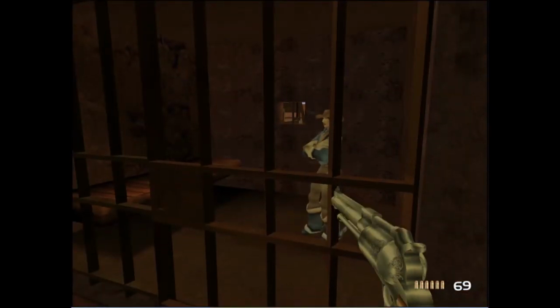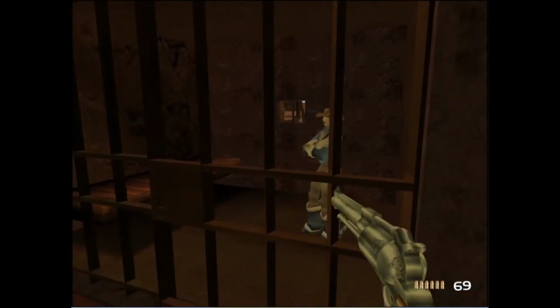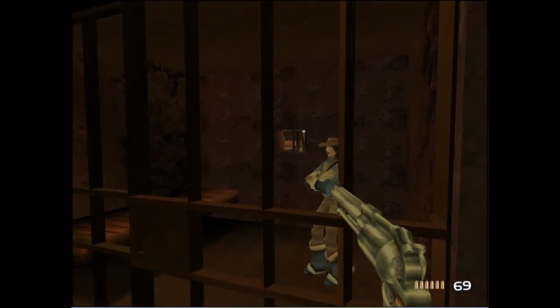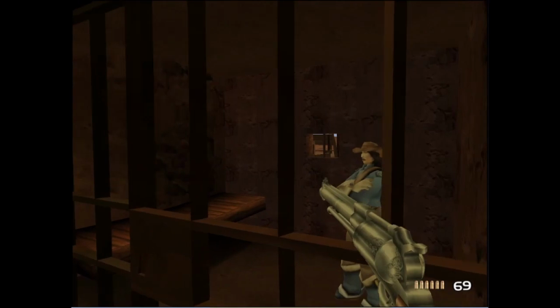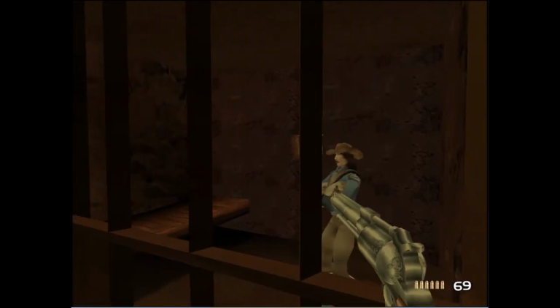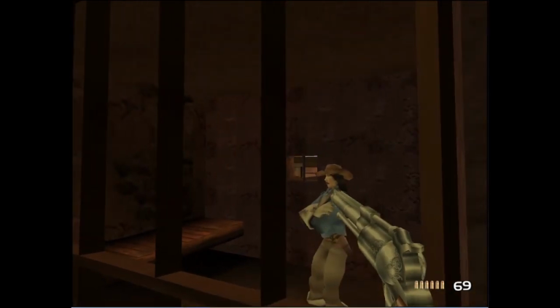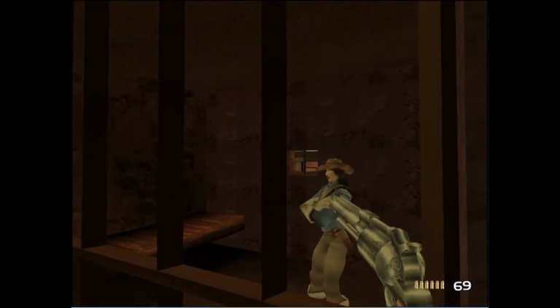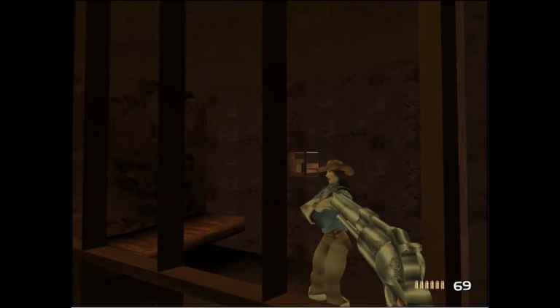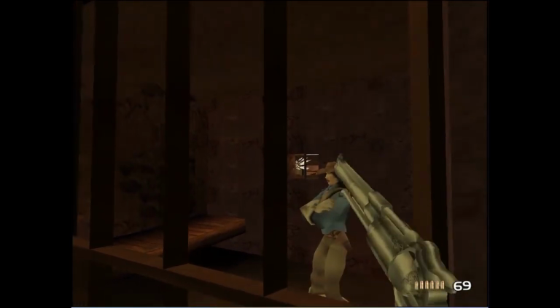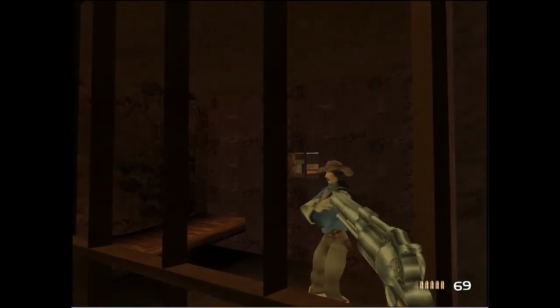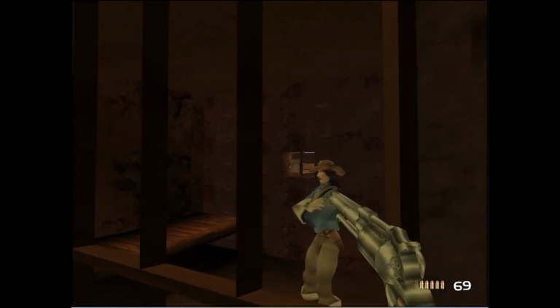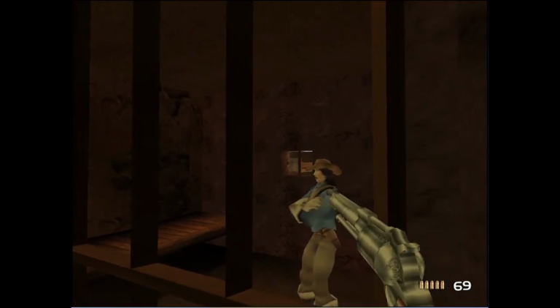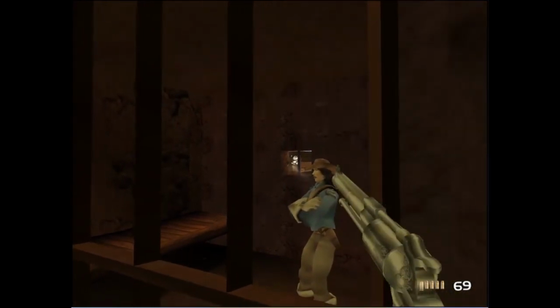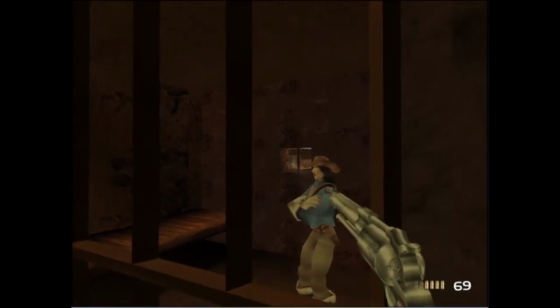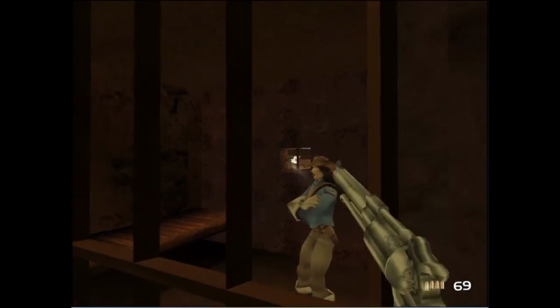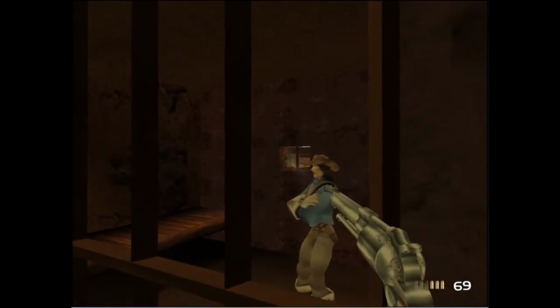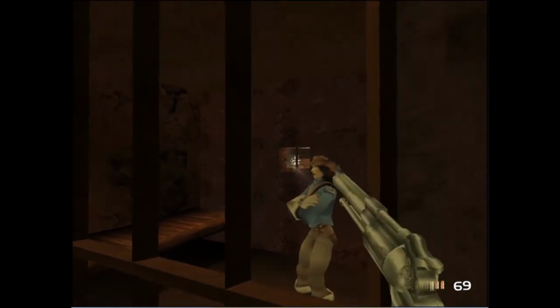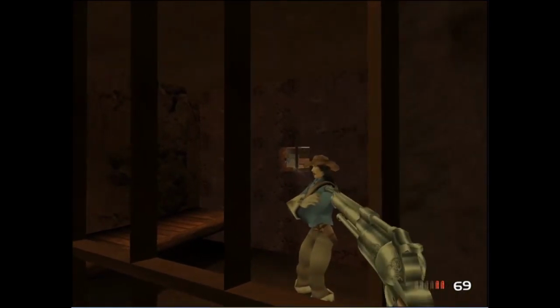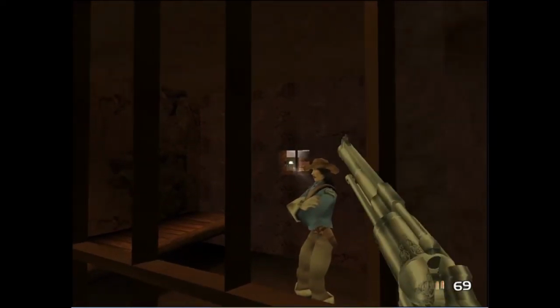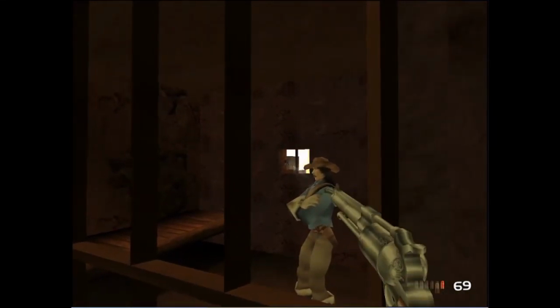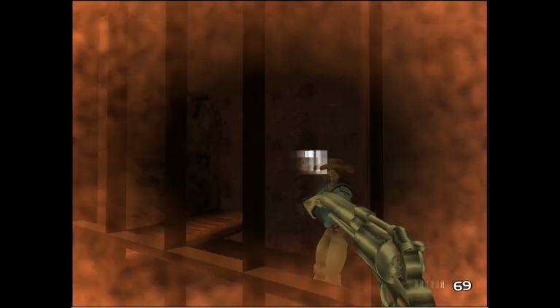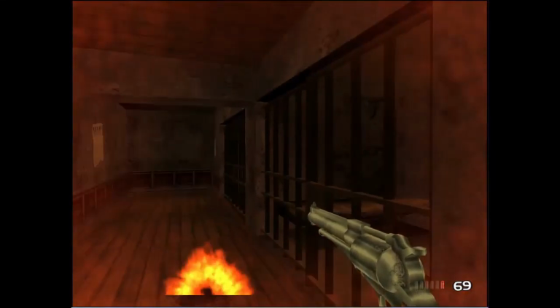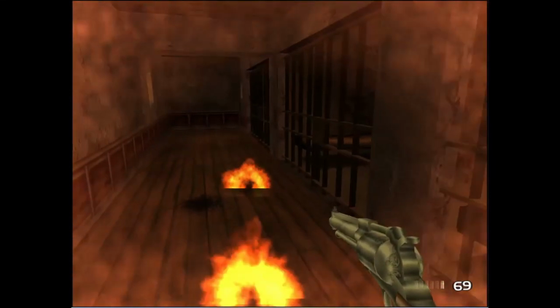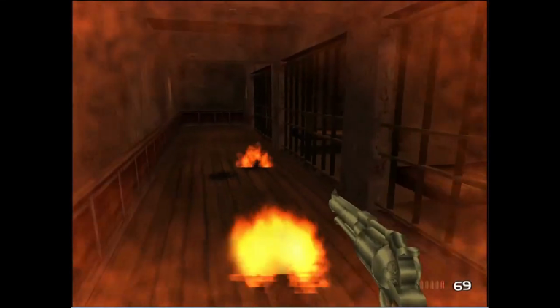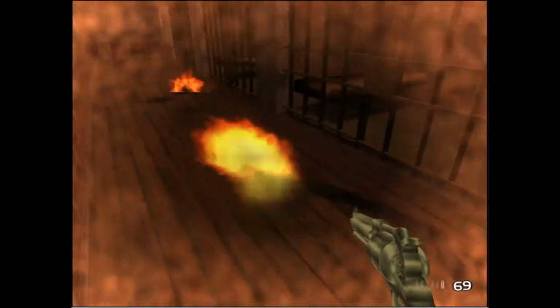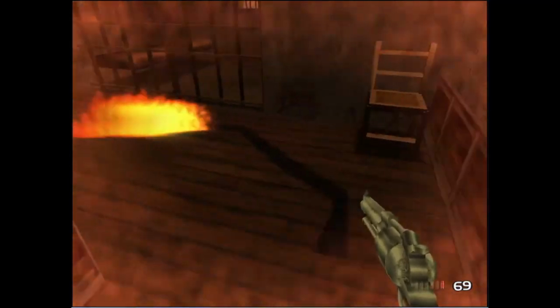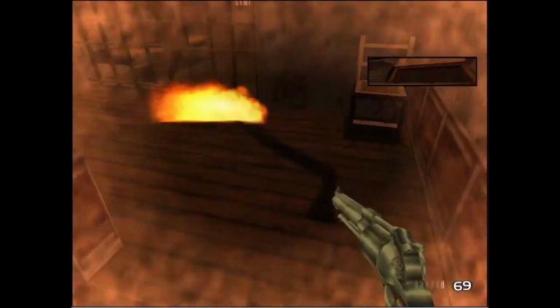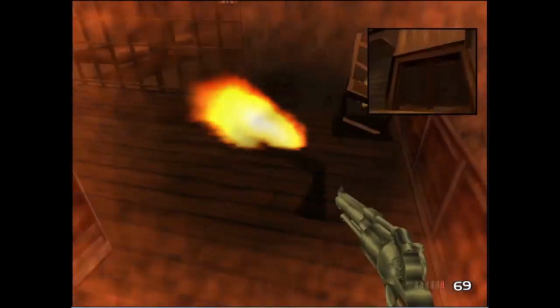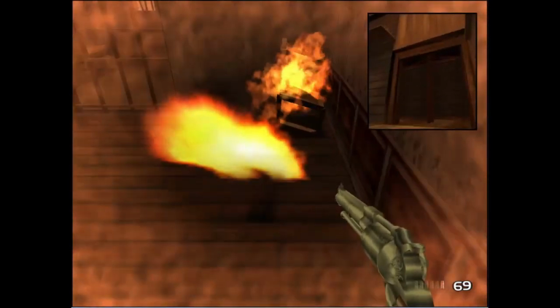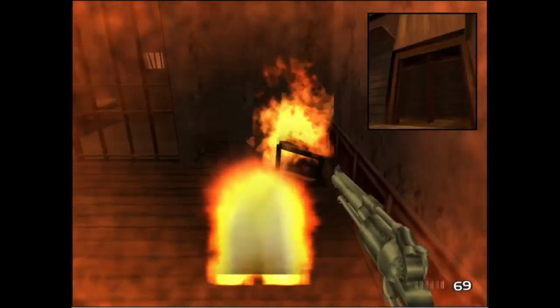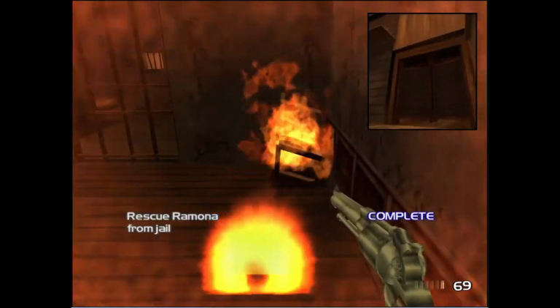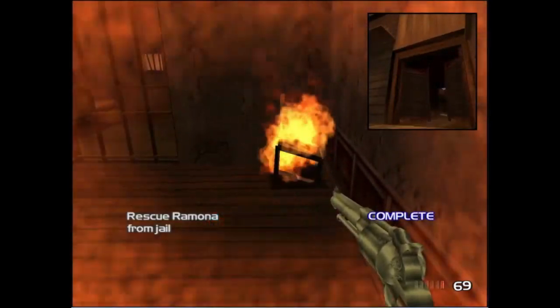The explosion that frees Ramona from jail actually explodes a bit below the ceiling, evidenced by the gunpowder on the floor being lit on fire.